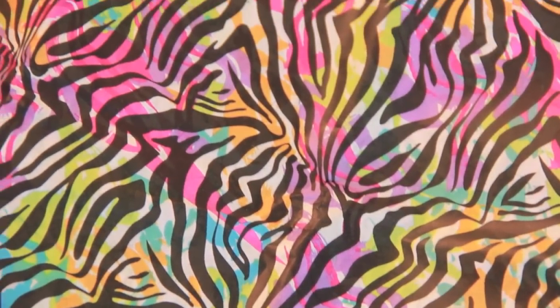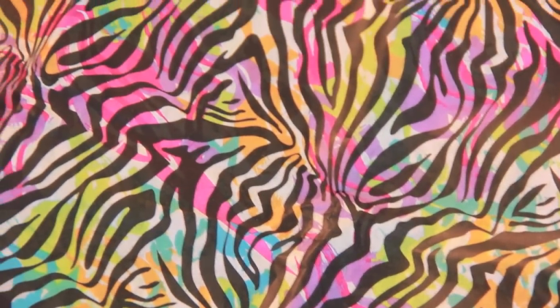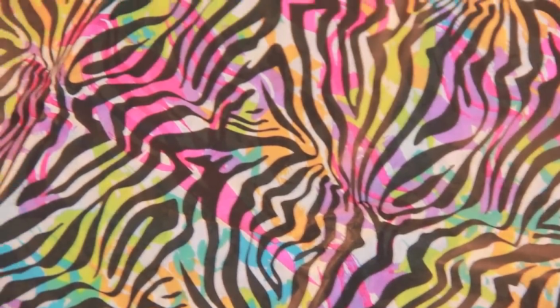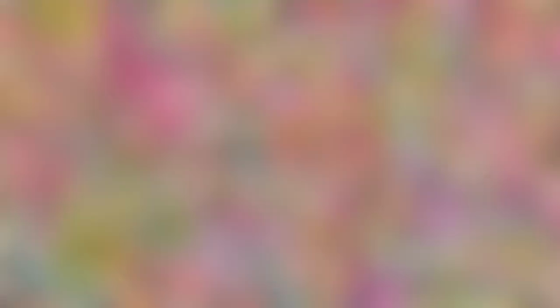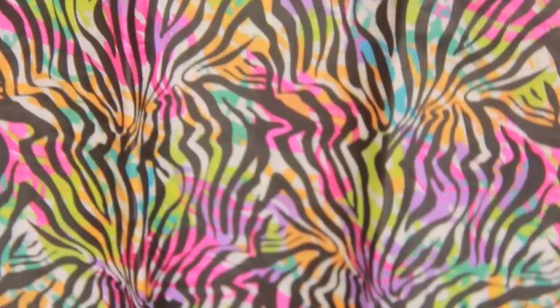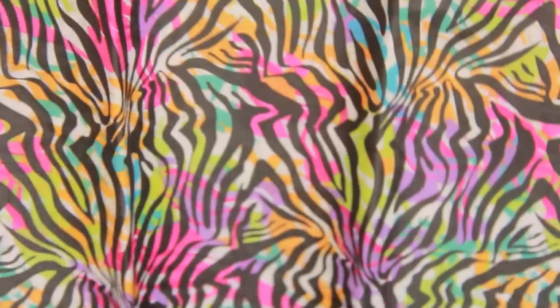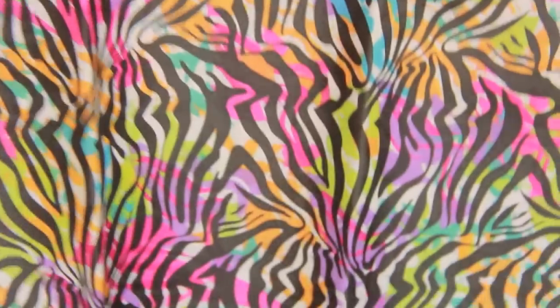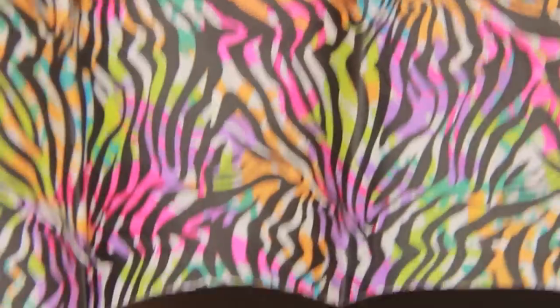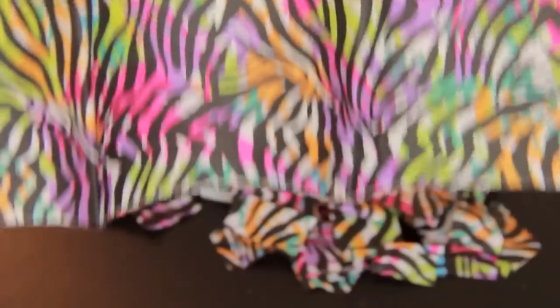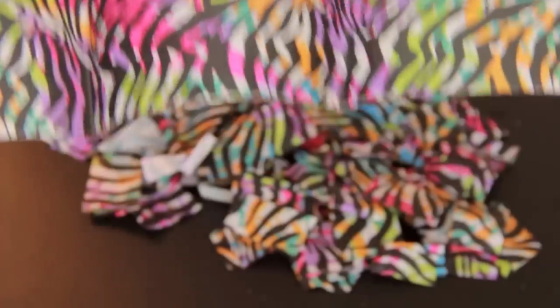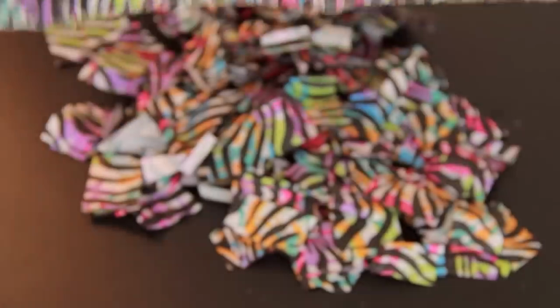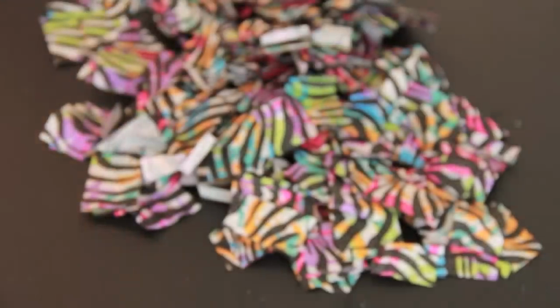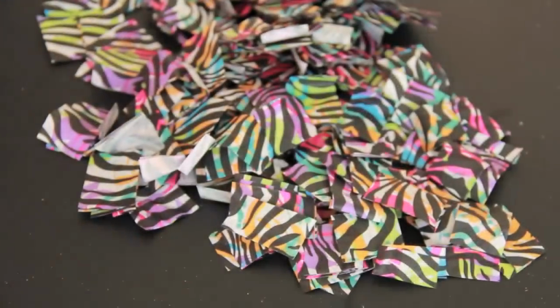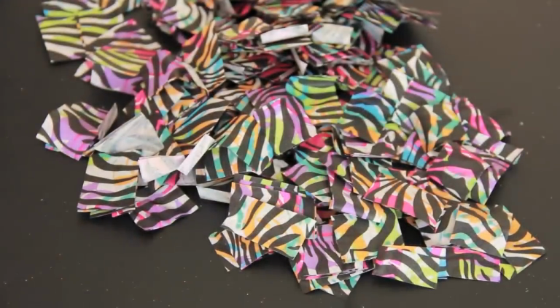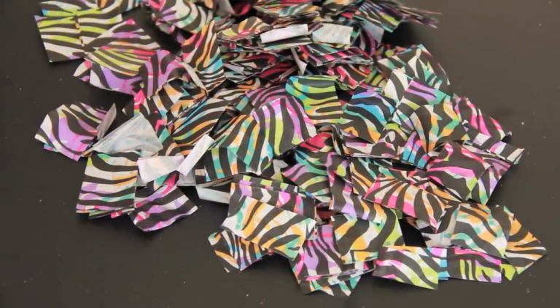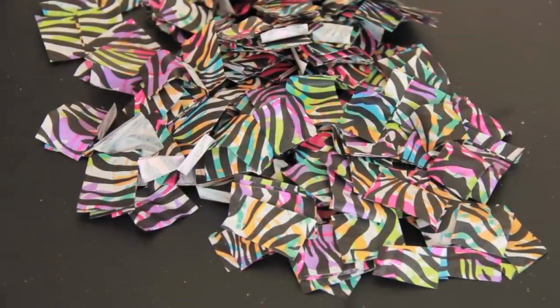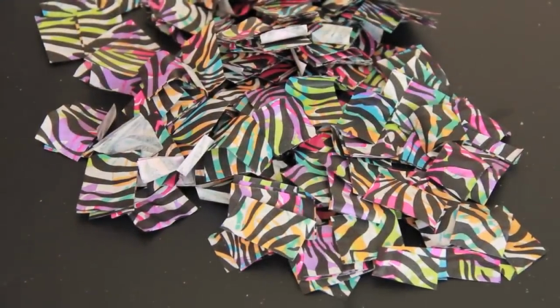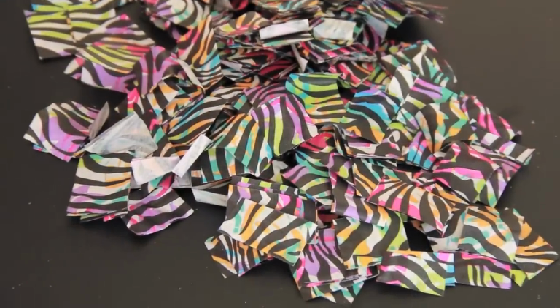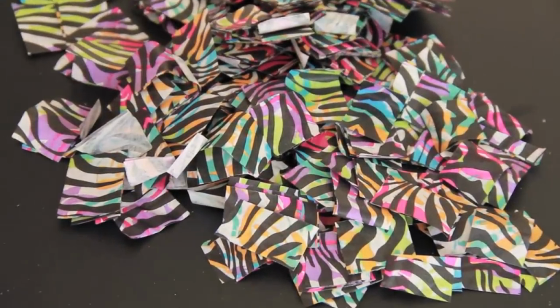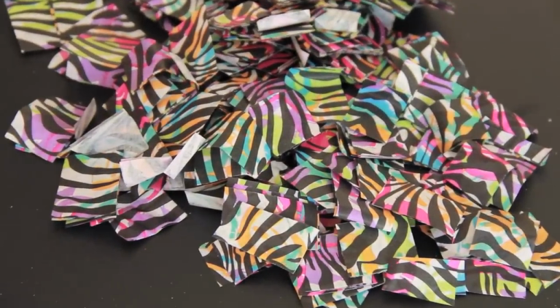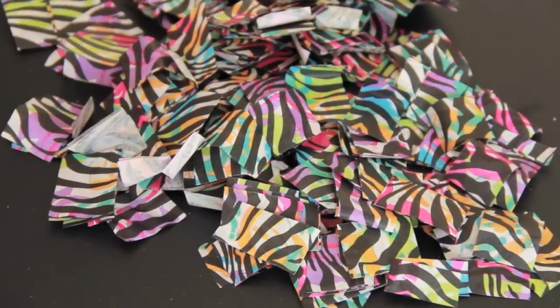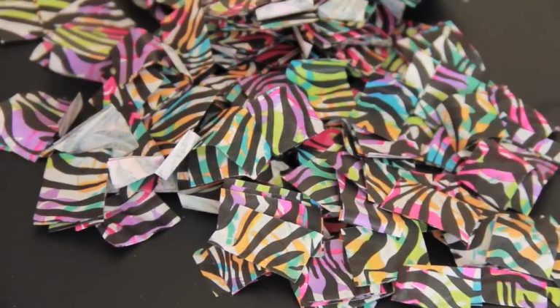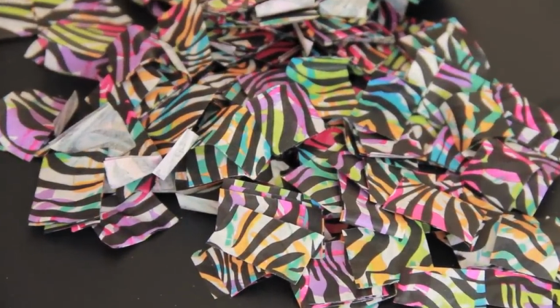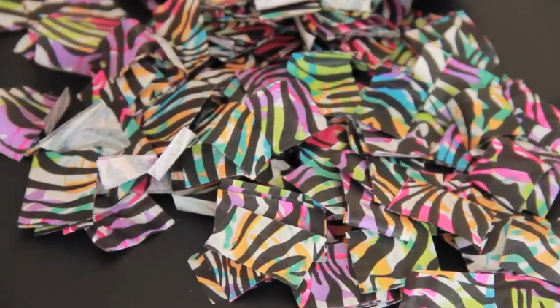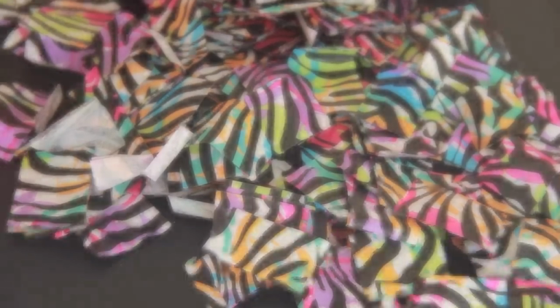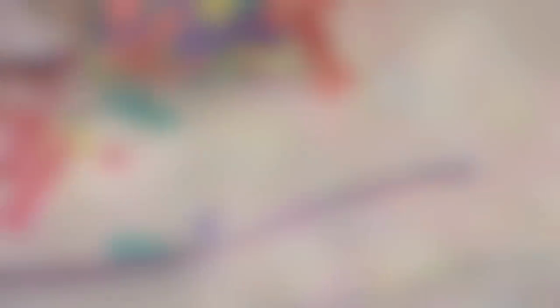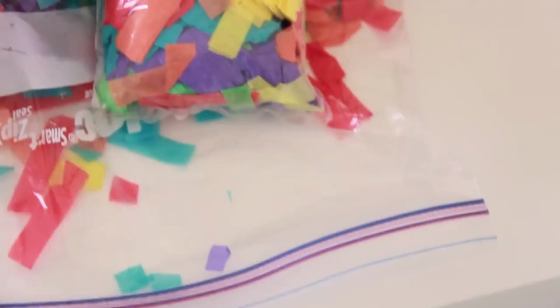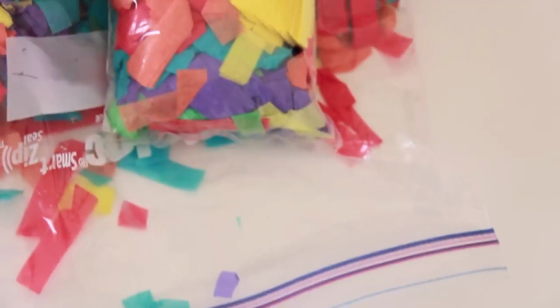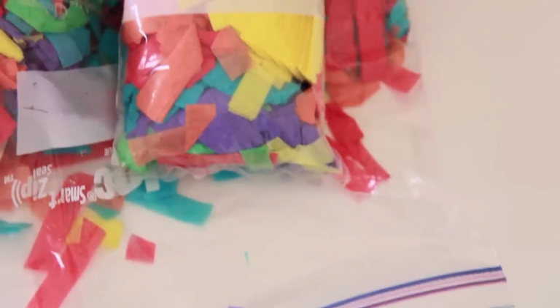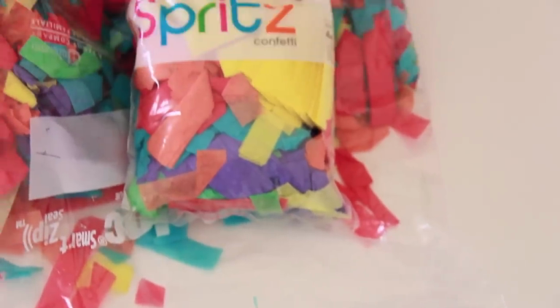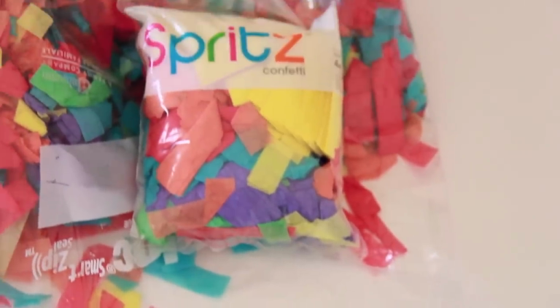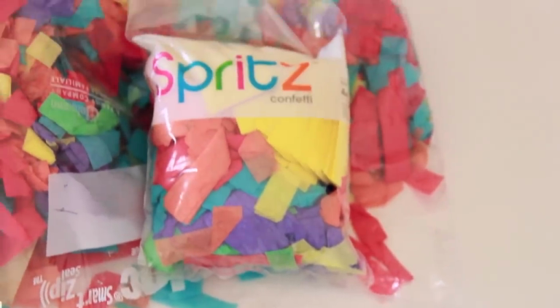To make a confetti bowl you'll of course need some confetti, so you can either cut your own or buy a bag from the store.